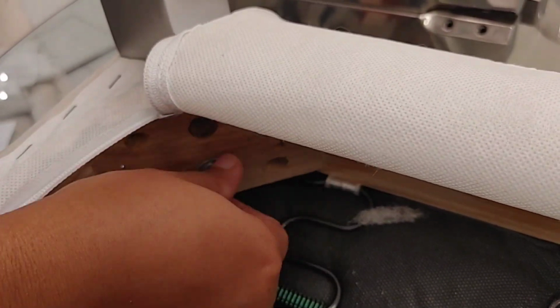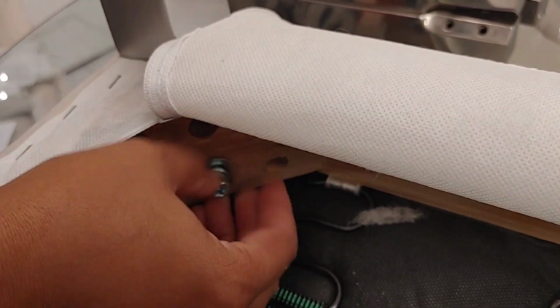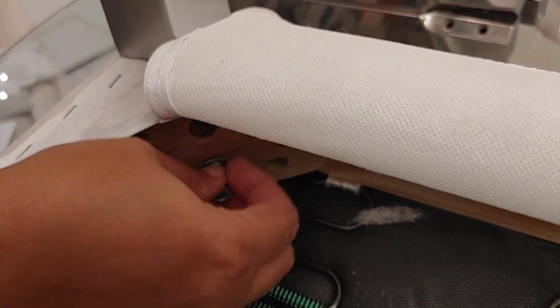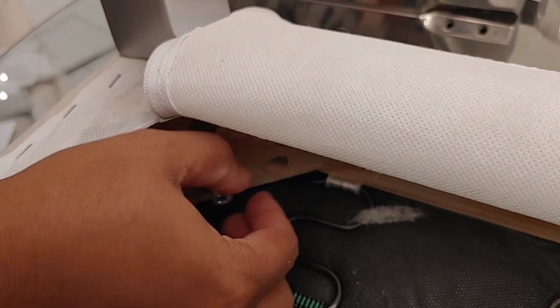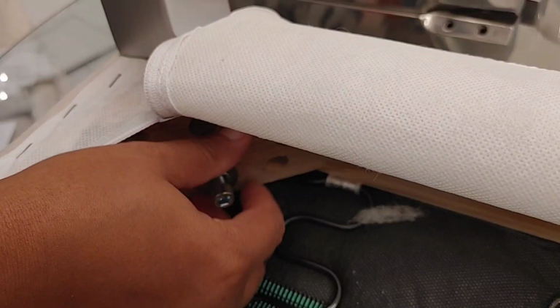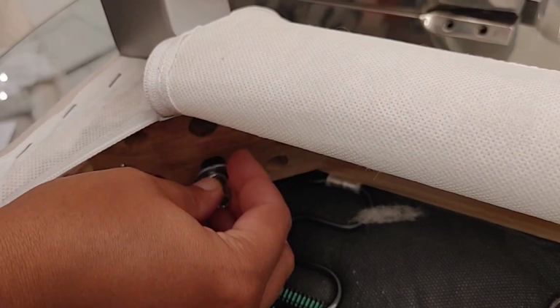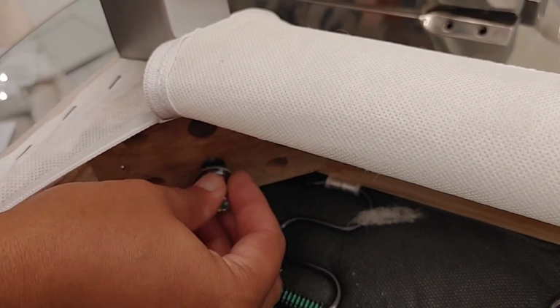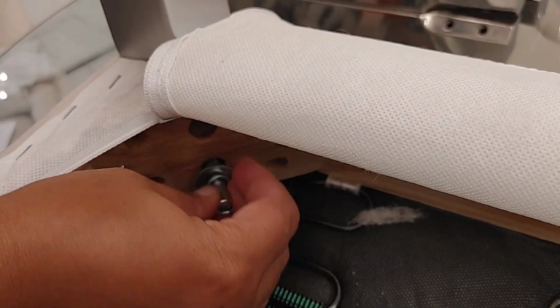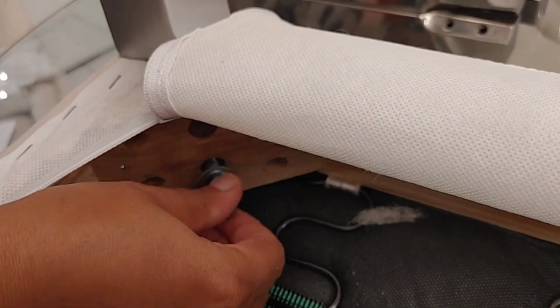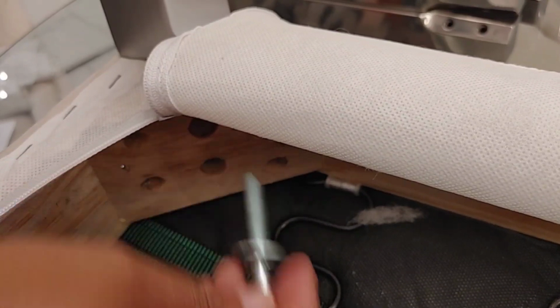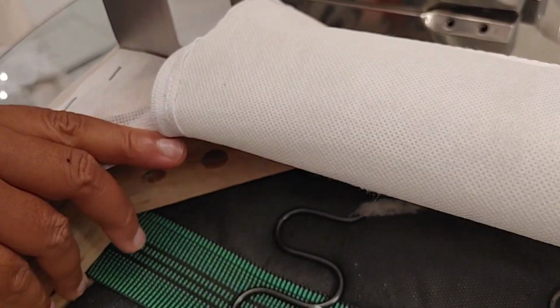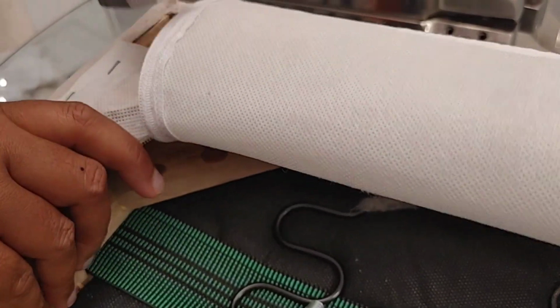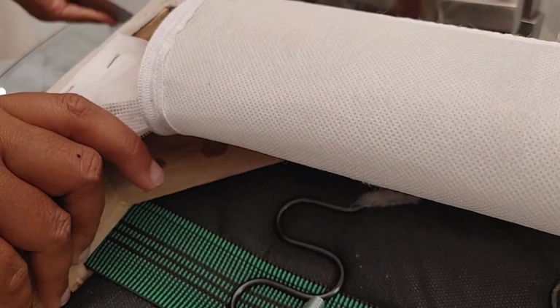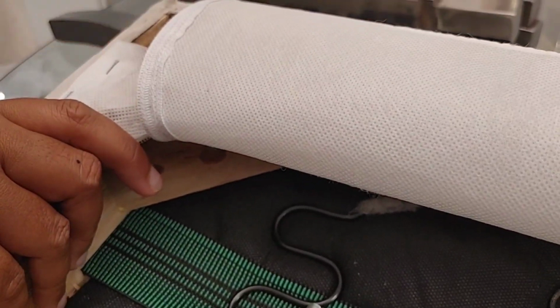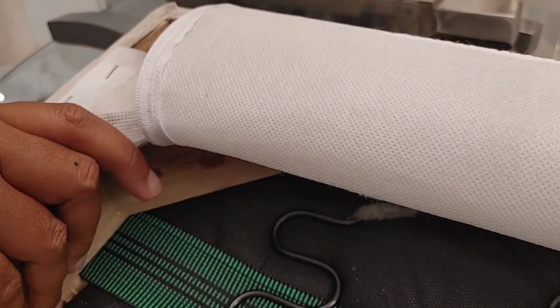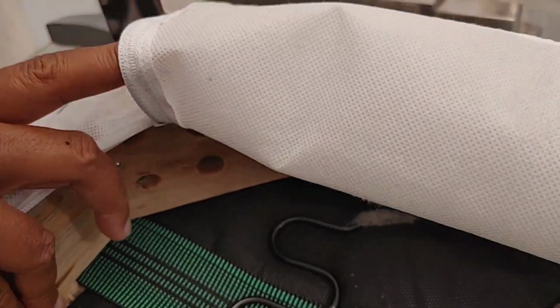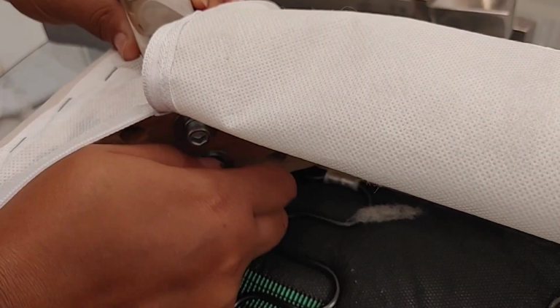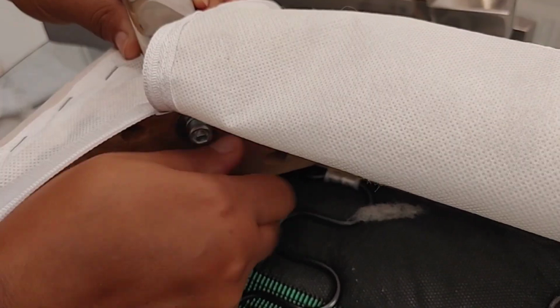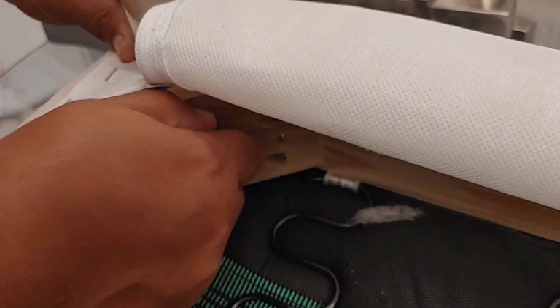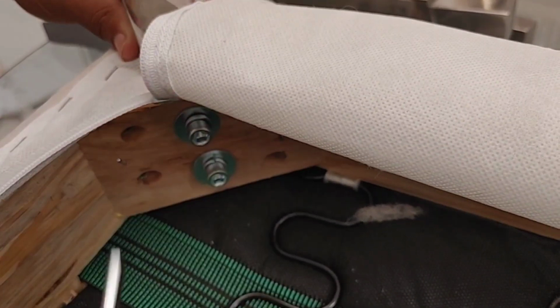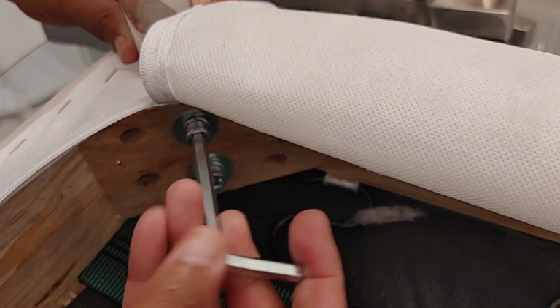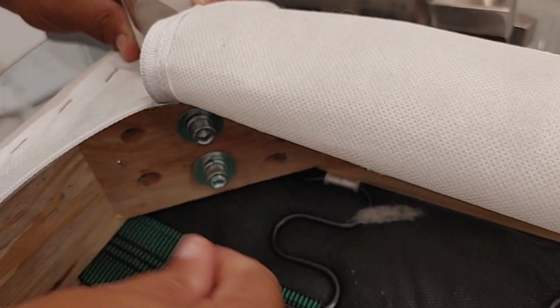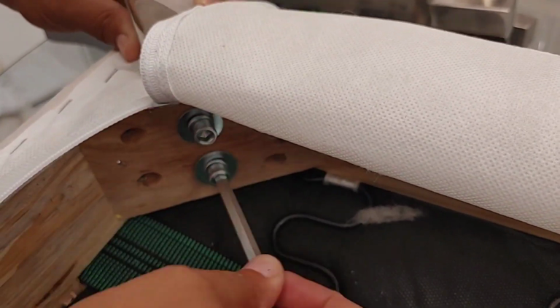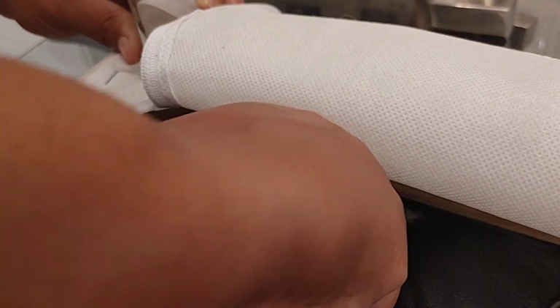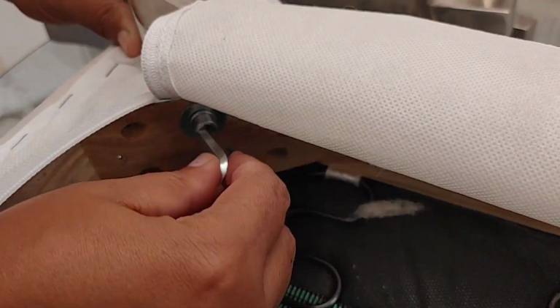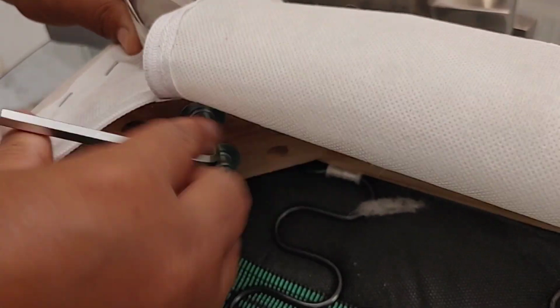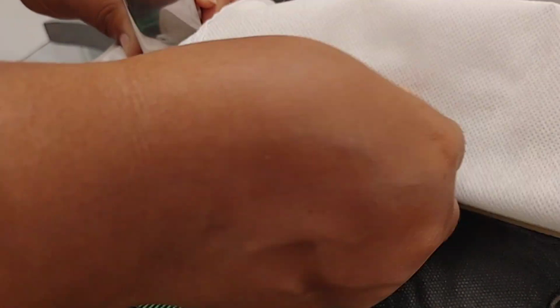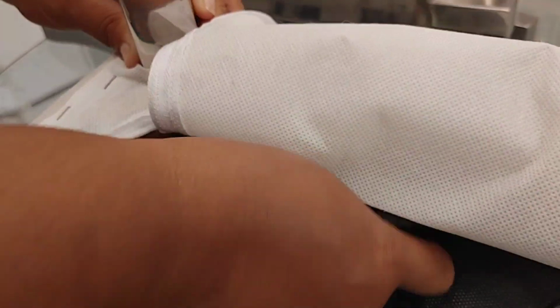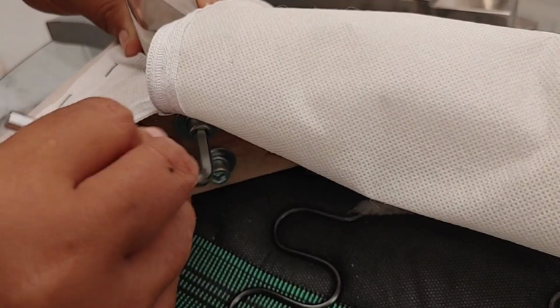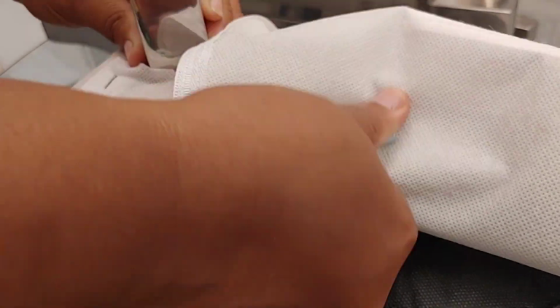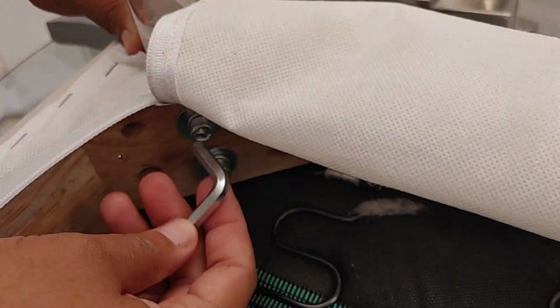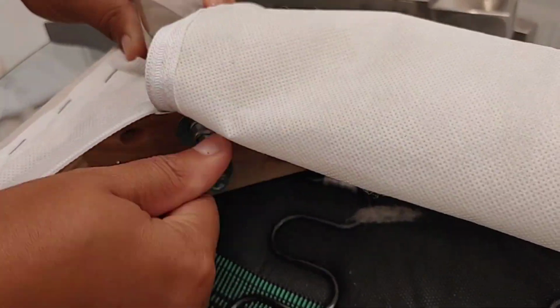I flipped over the chair, unzipped the inner part of it, and that's where the screws are. I unscrewed it, took out the old legs, put in the new legs — super easy.